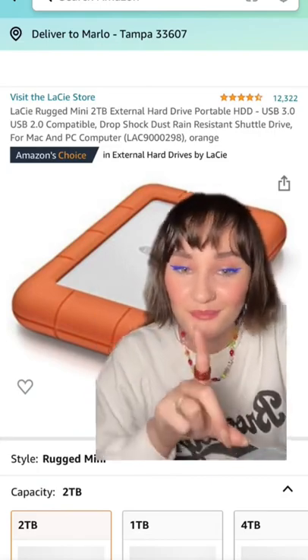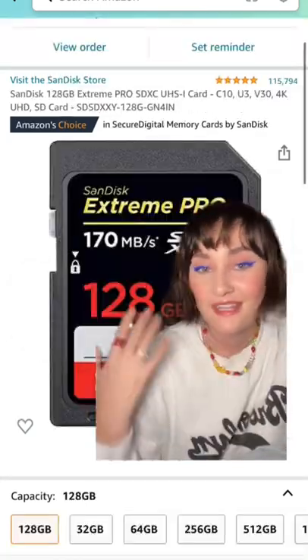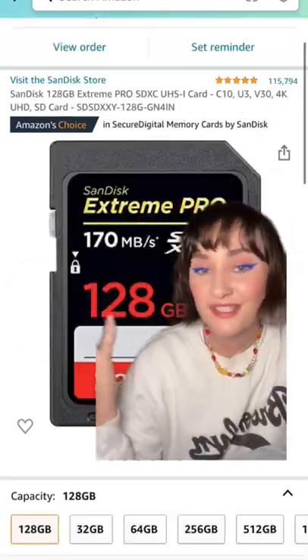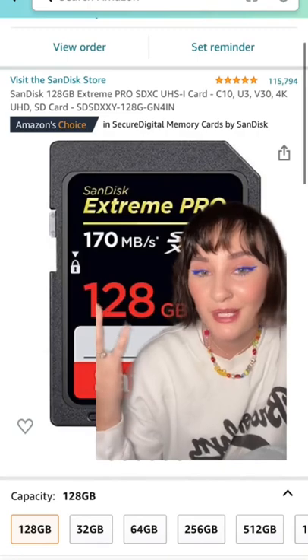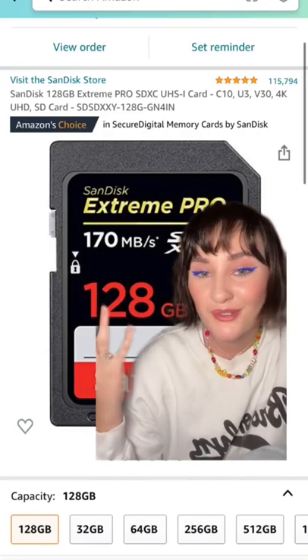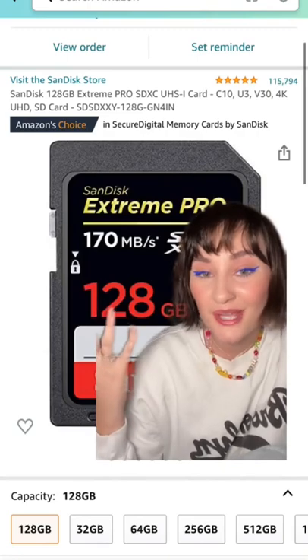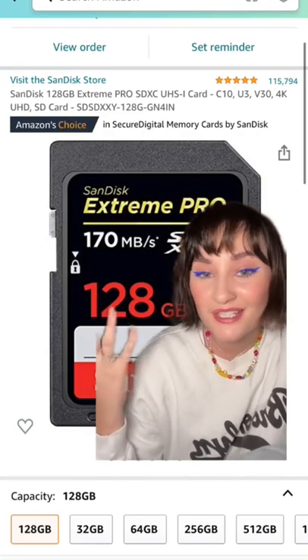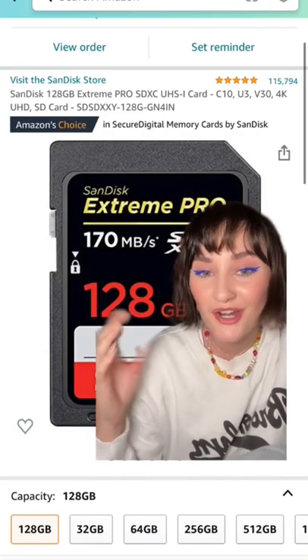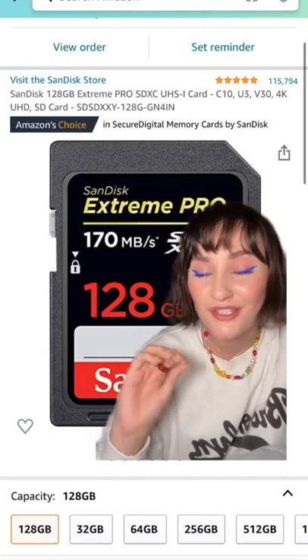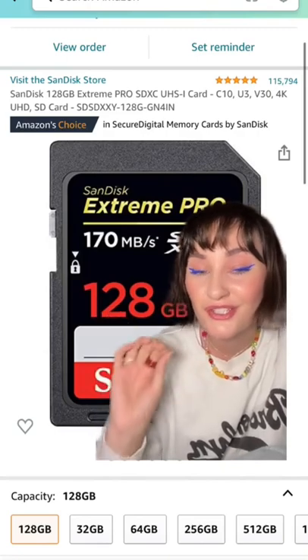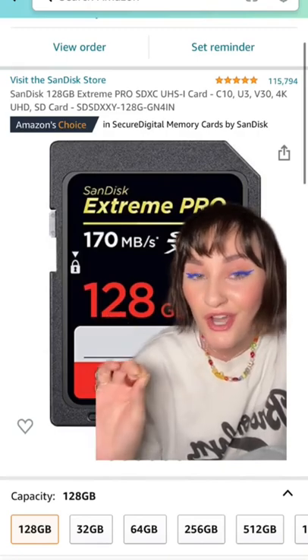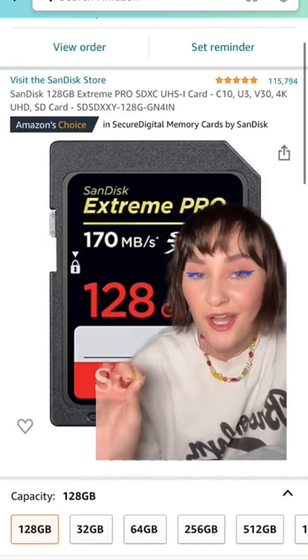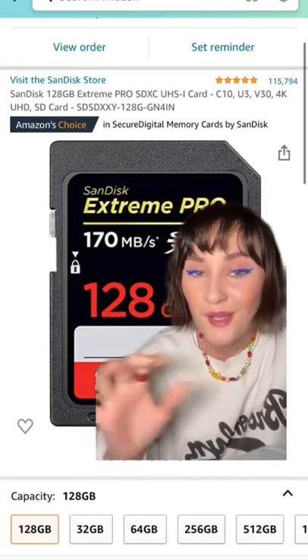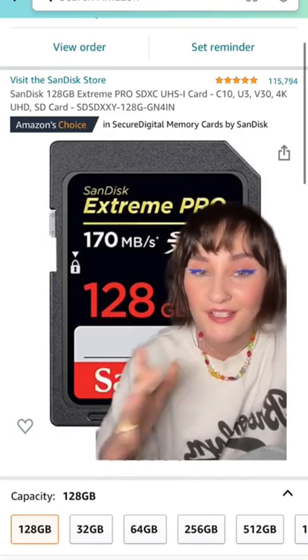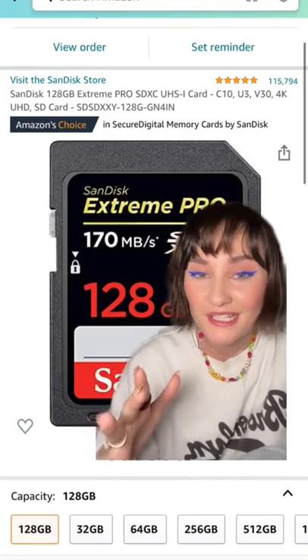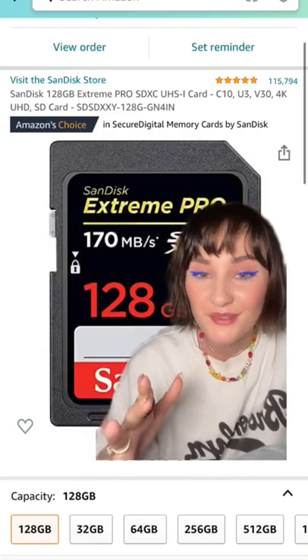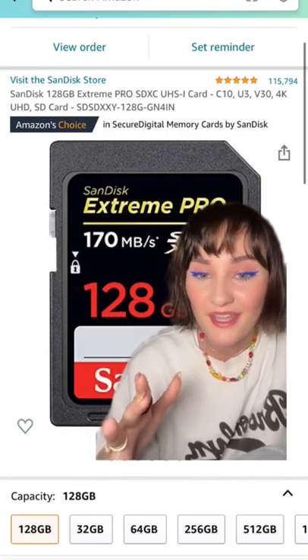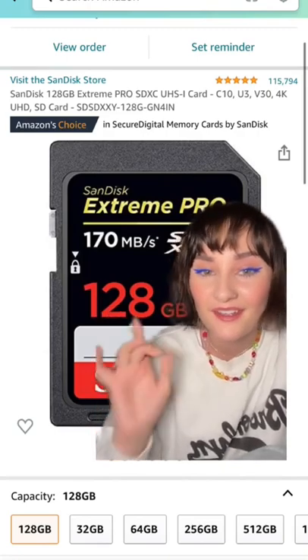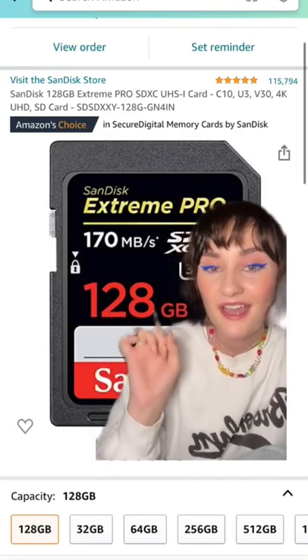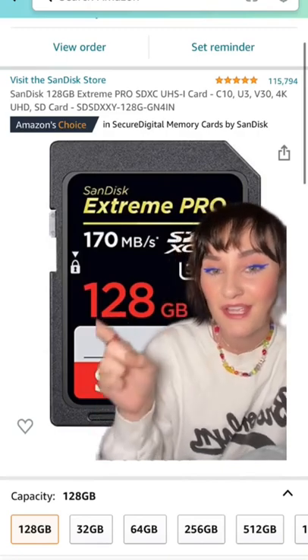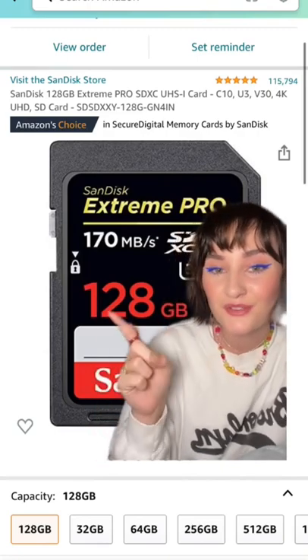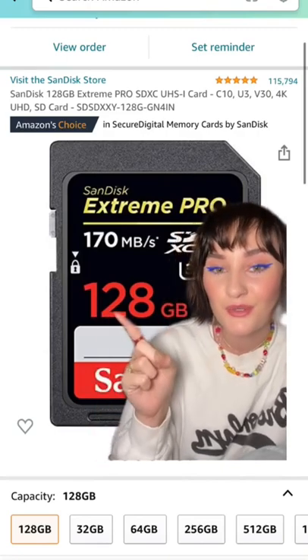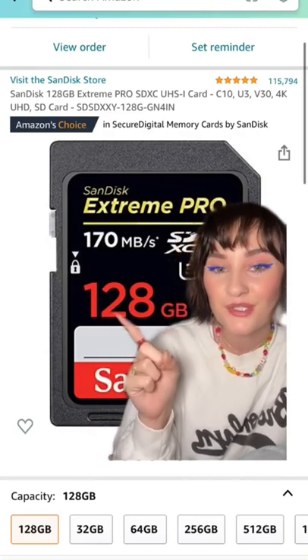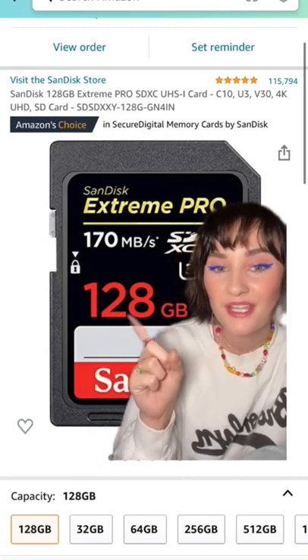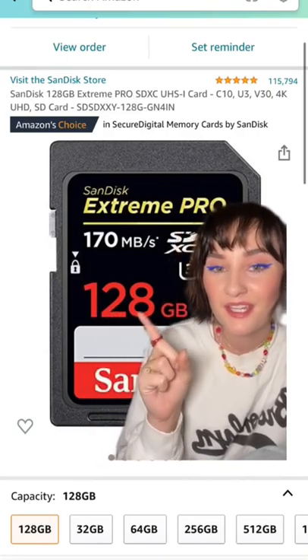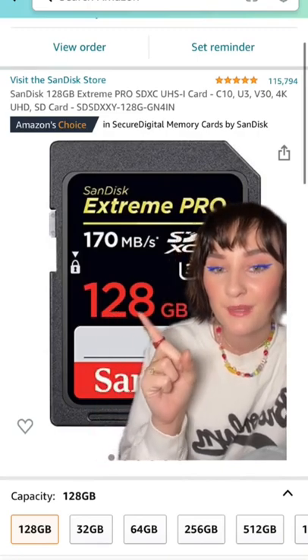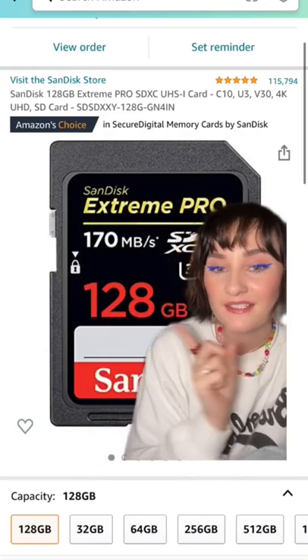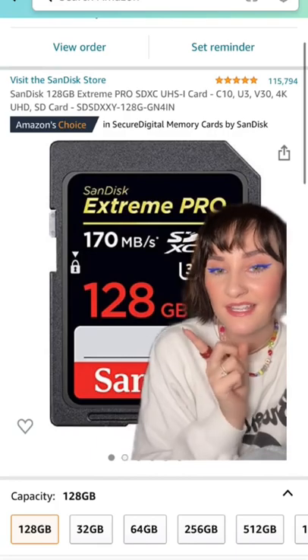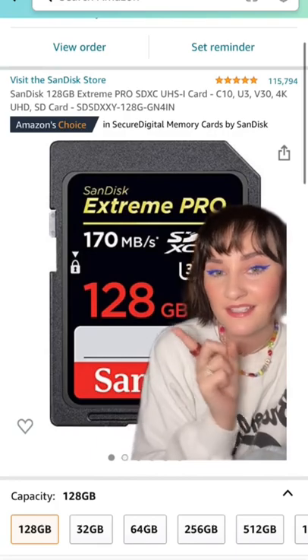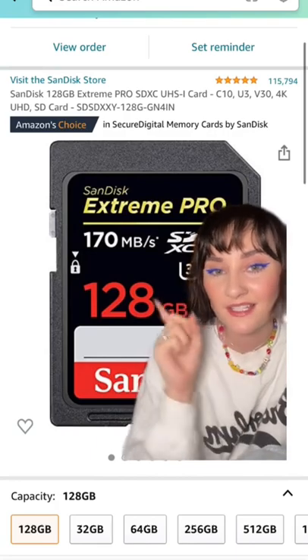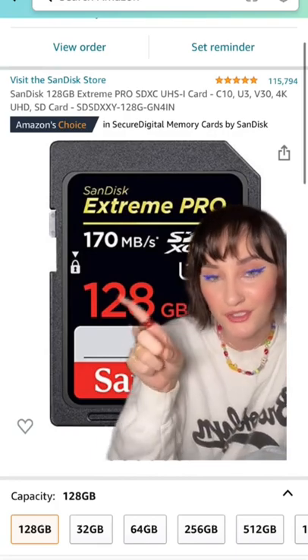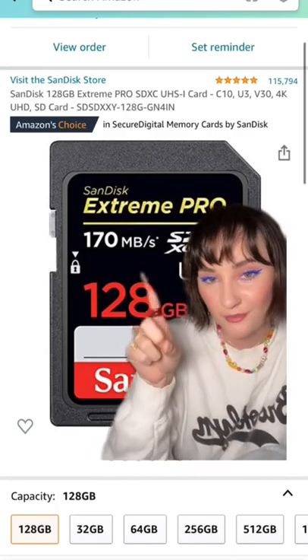These are my go-to SD cards. Stock up on as many as you can. I use the 128 gigabyte SanDisk Extreme Pro.